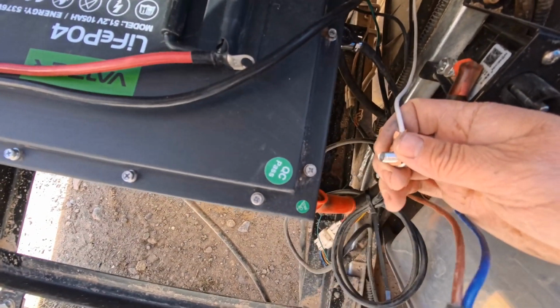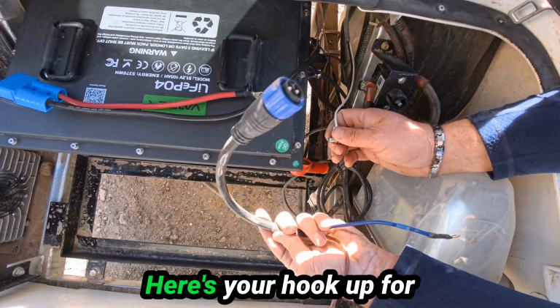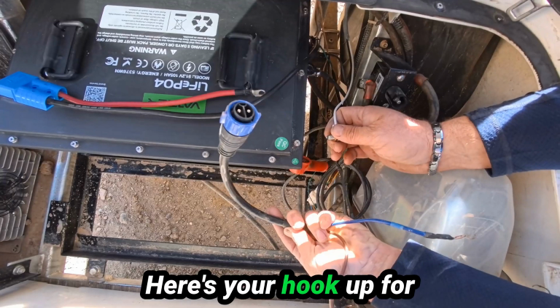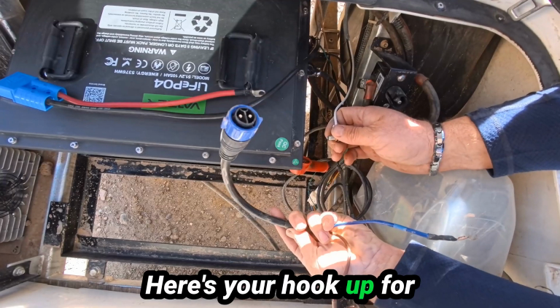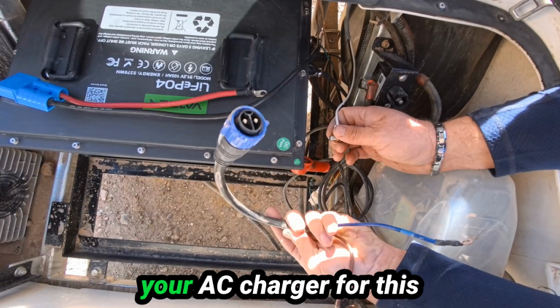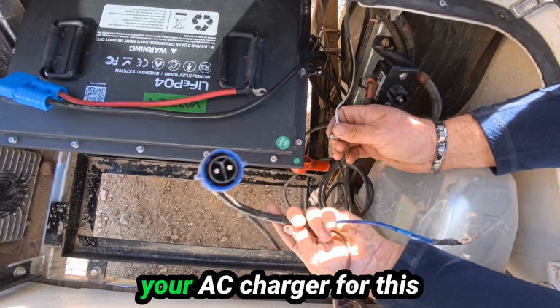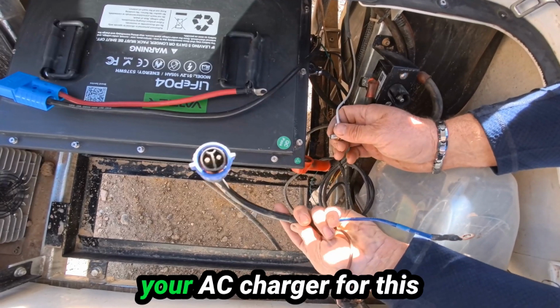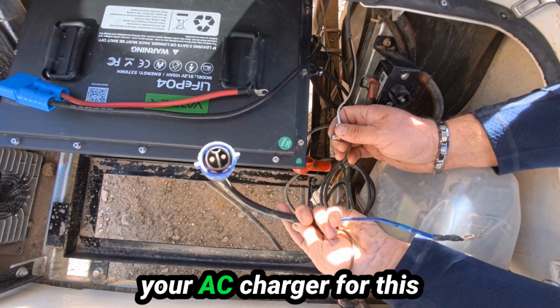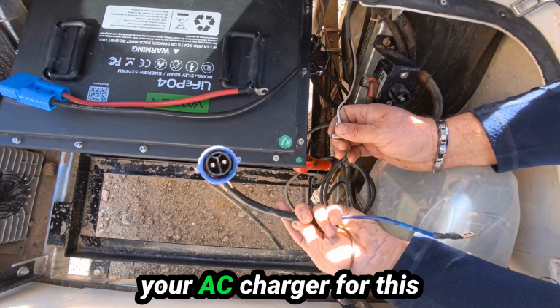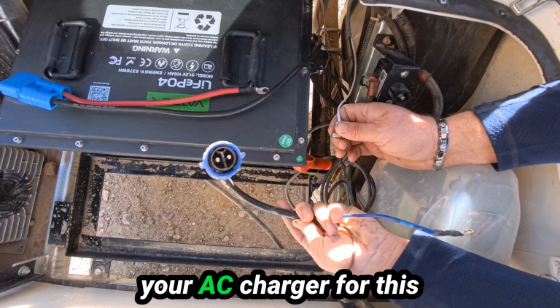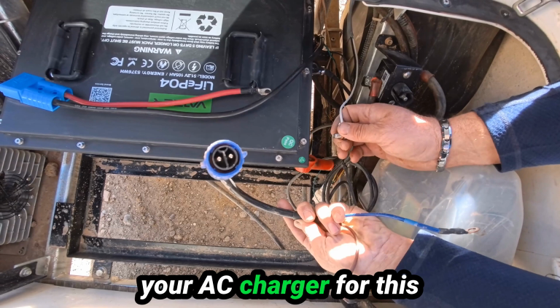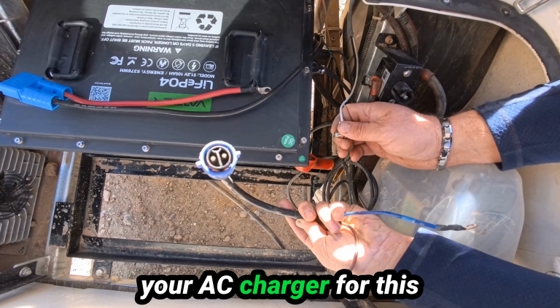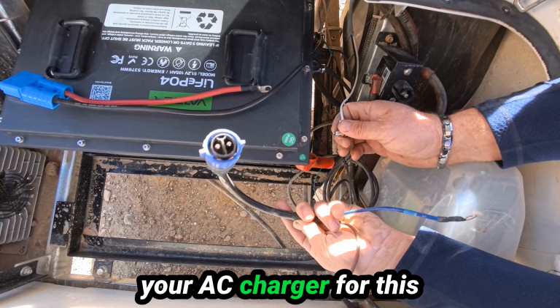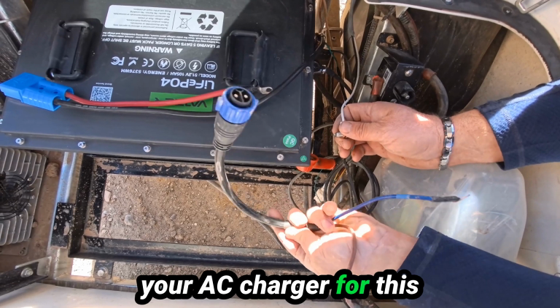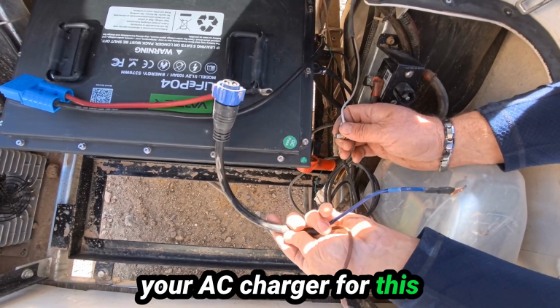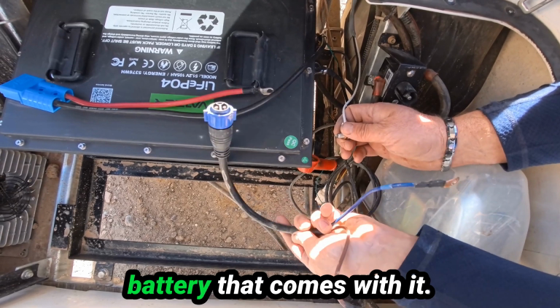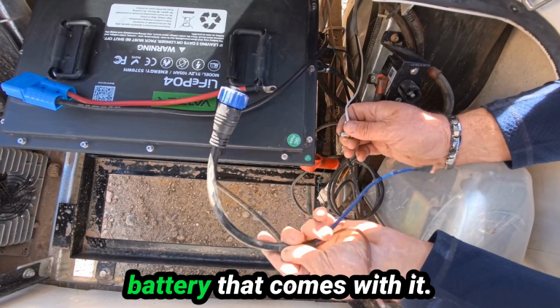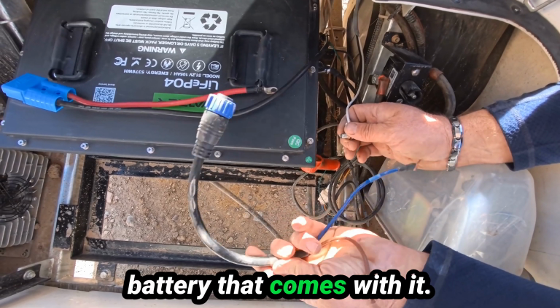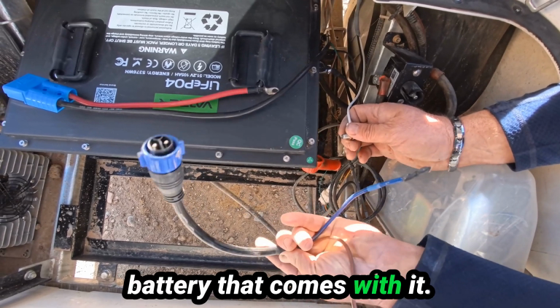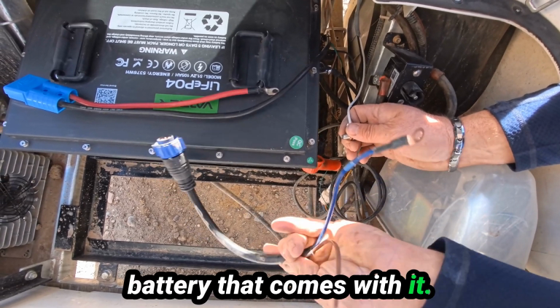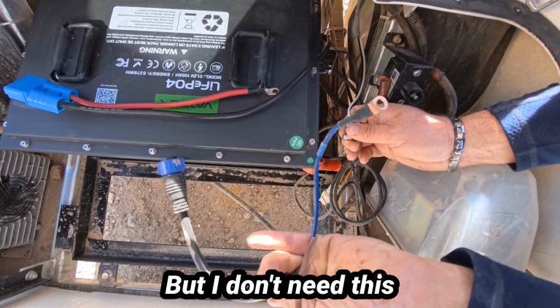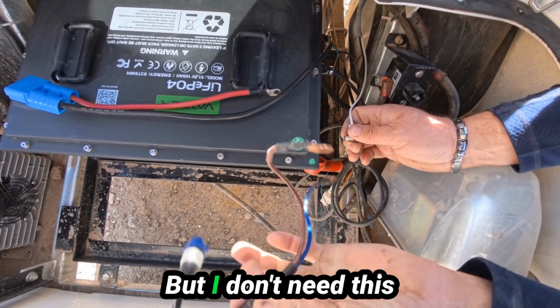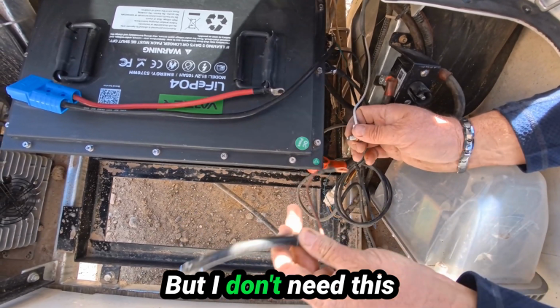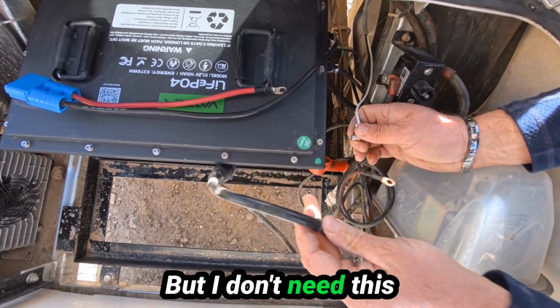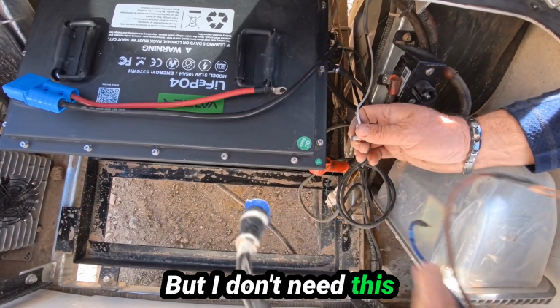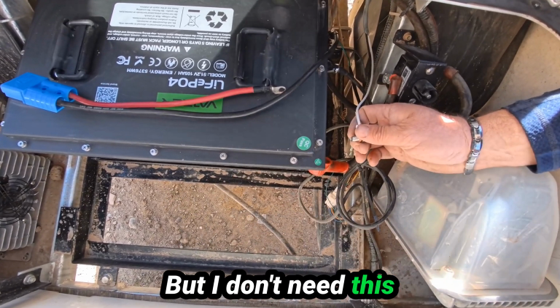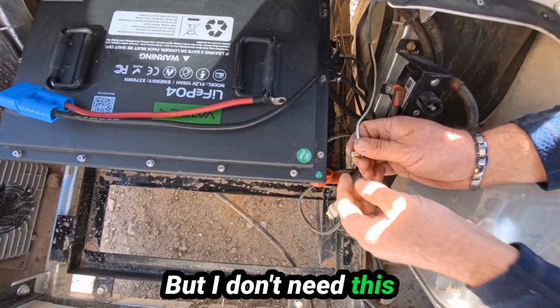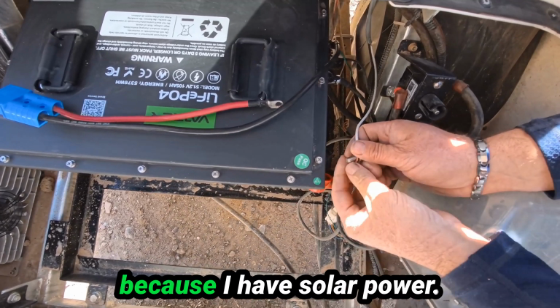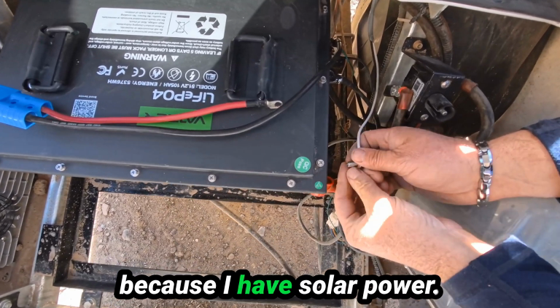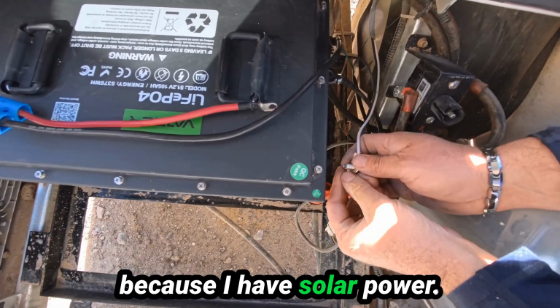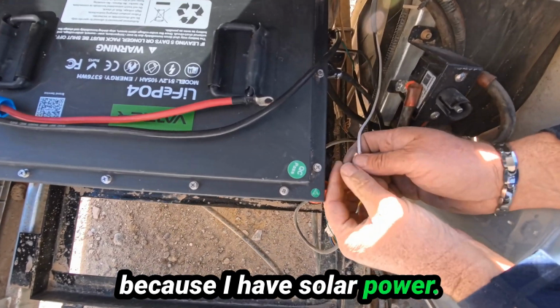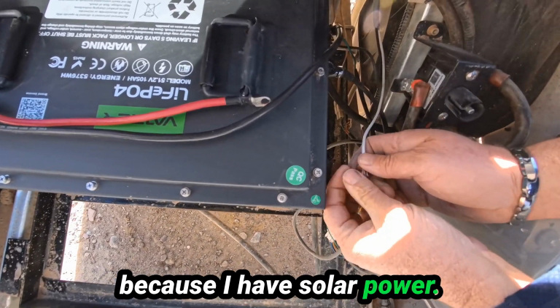This is the hookup for your AC charger for this battery — that comes with it — but I don't need this because I have solar power.